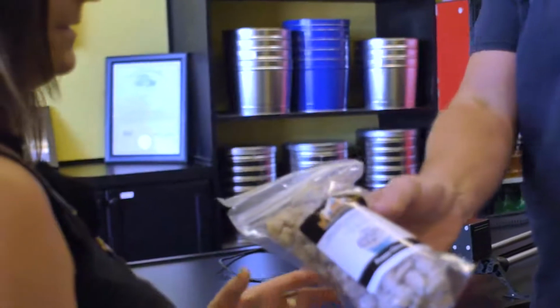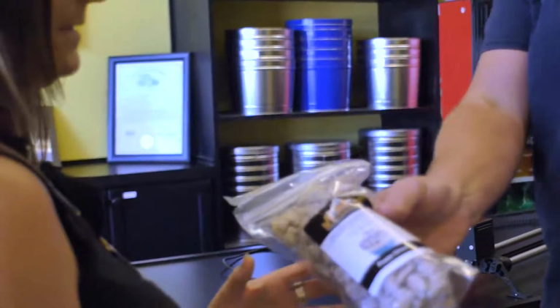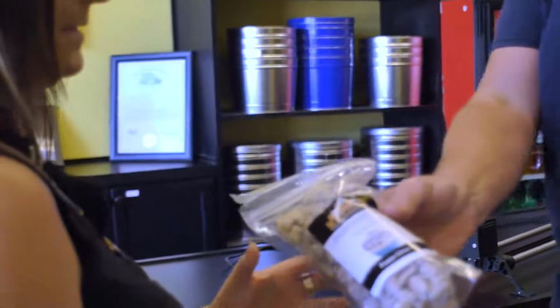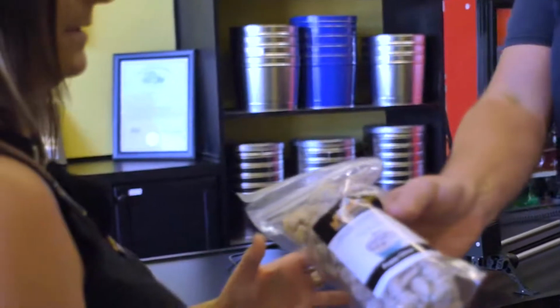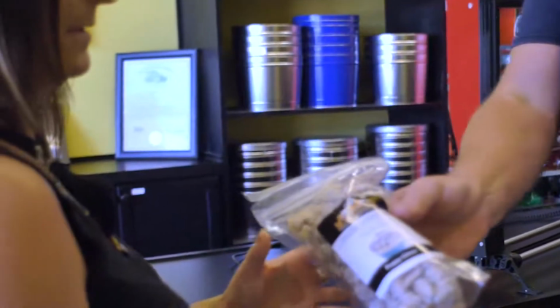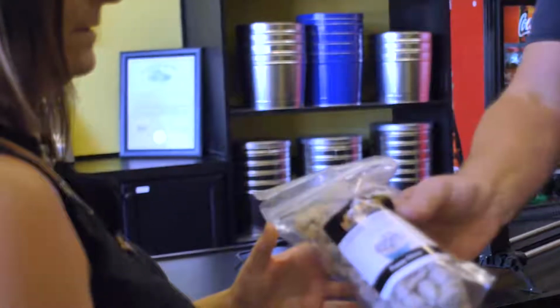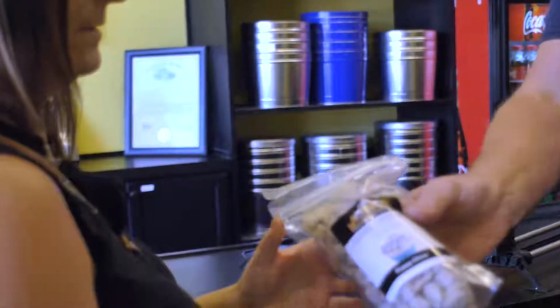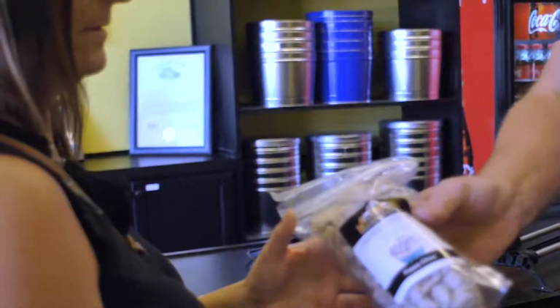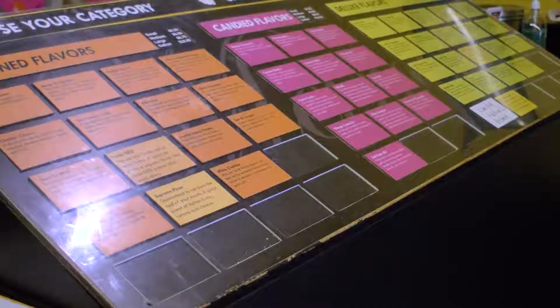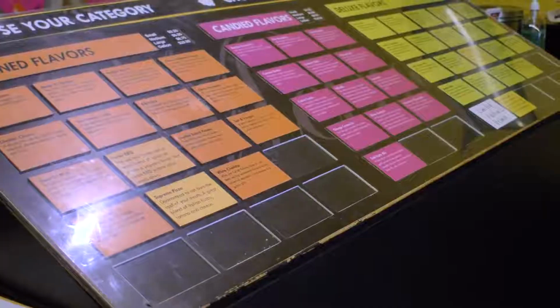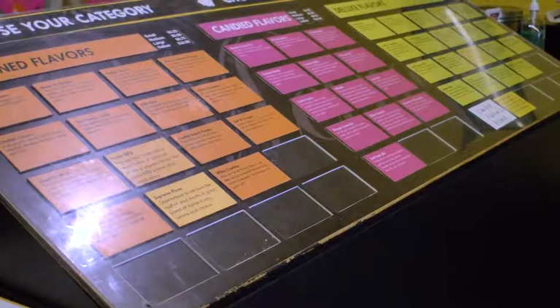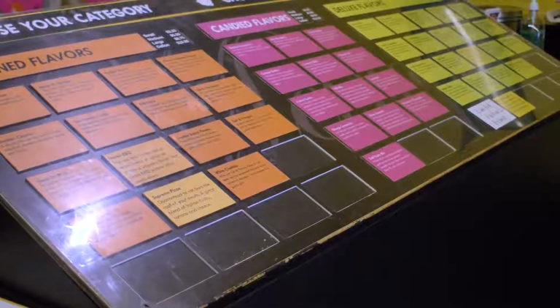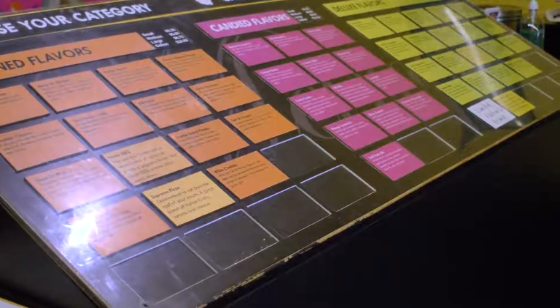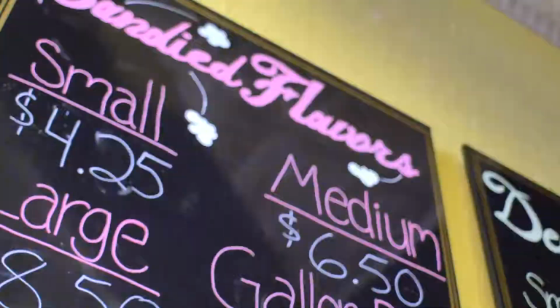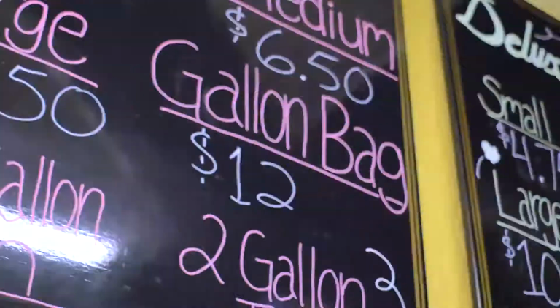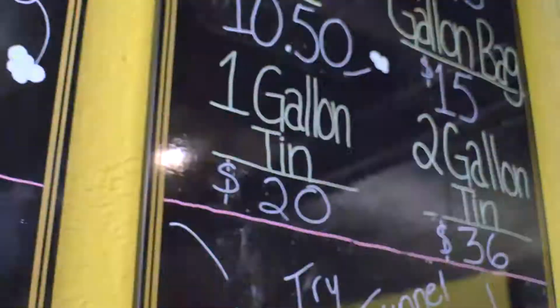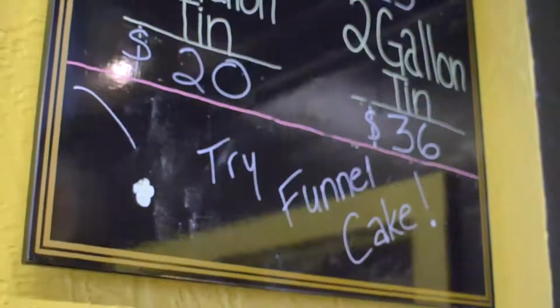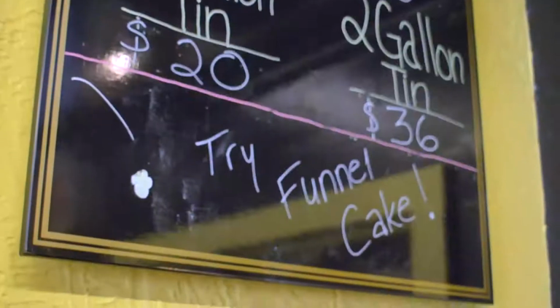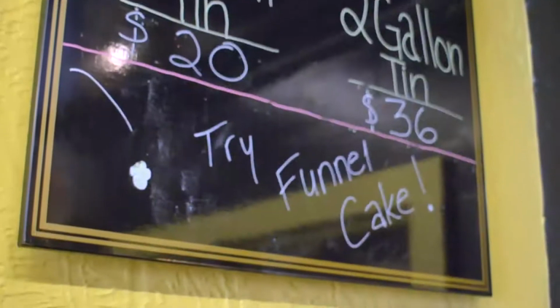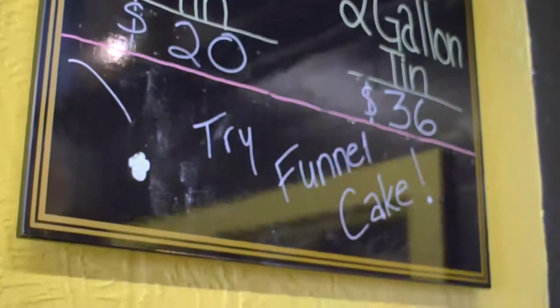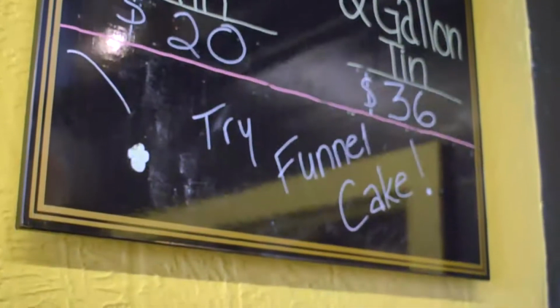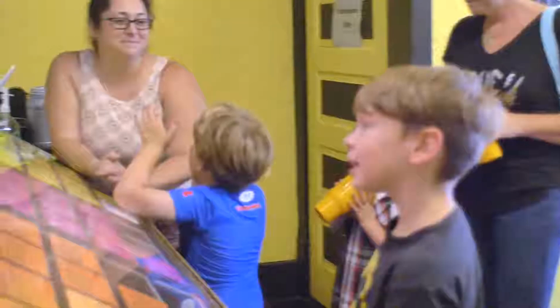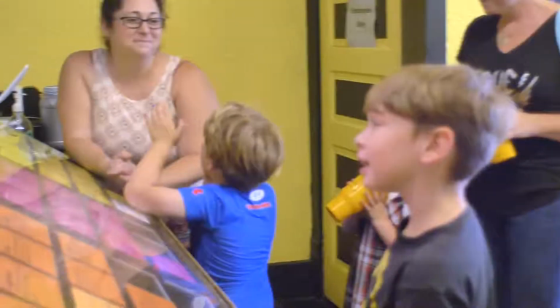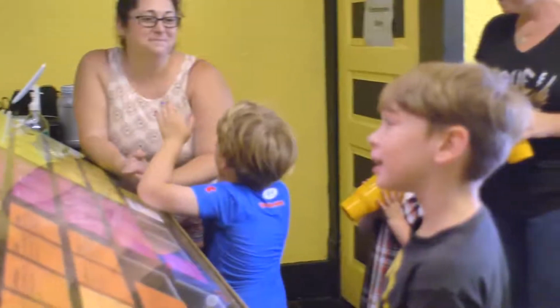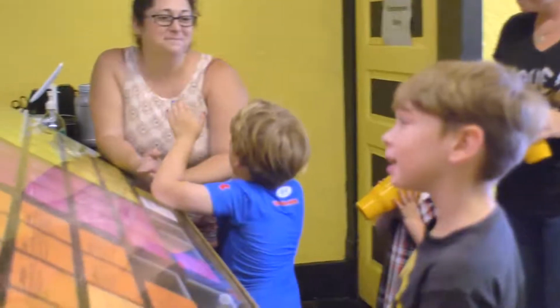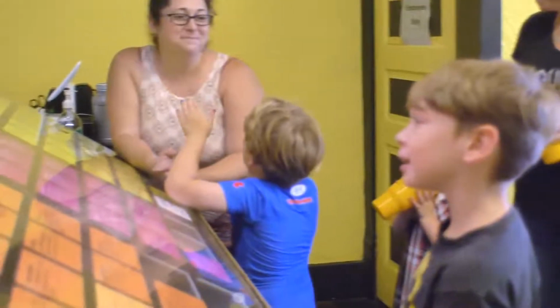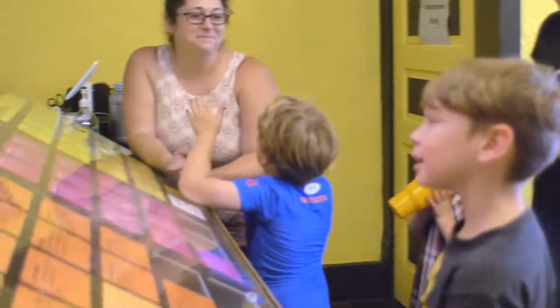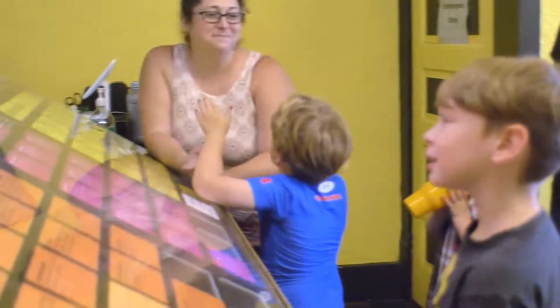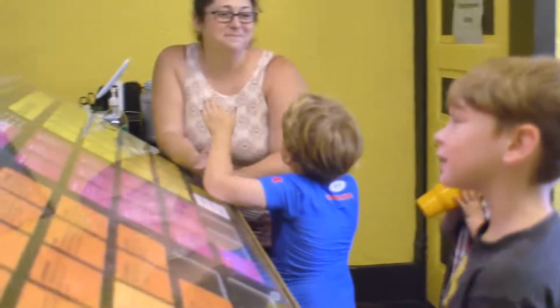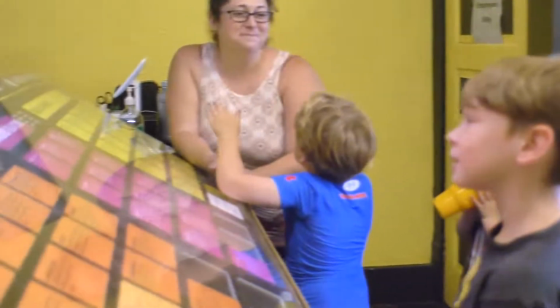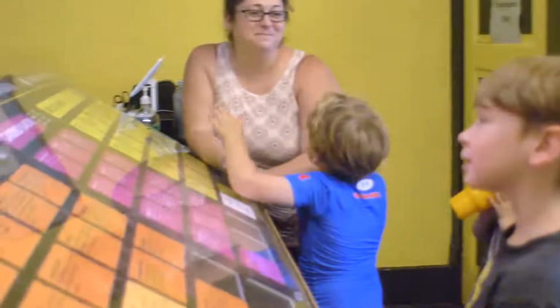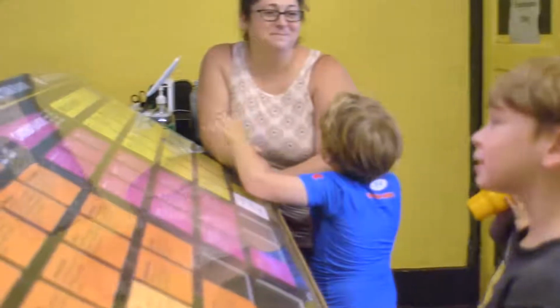If you were to walk in off the street, prices range from $1.50 all the way up to $15.